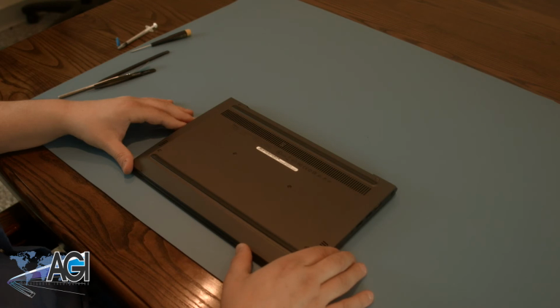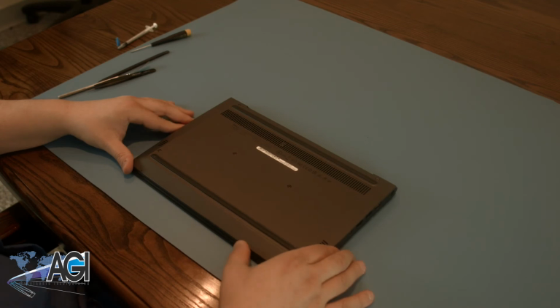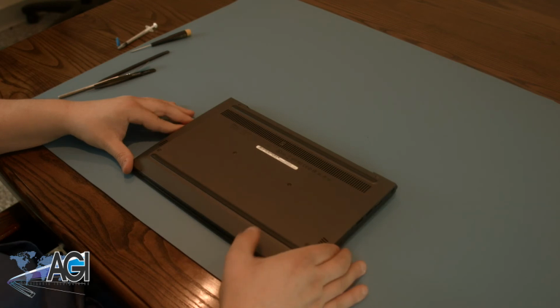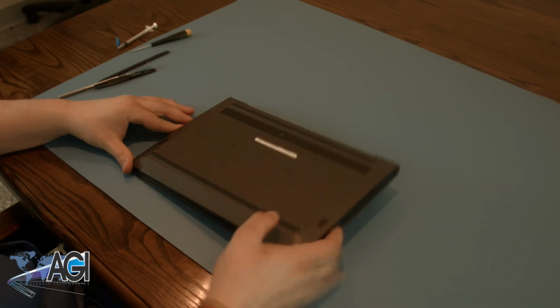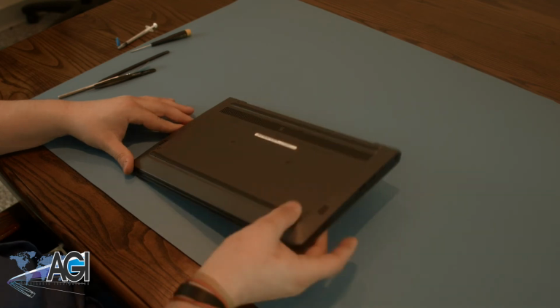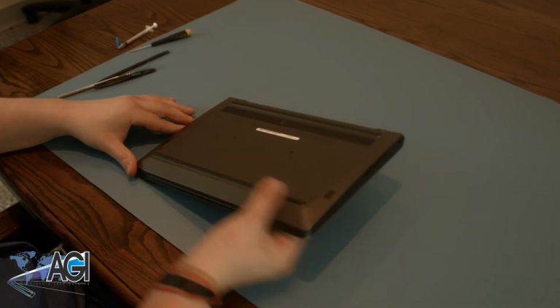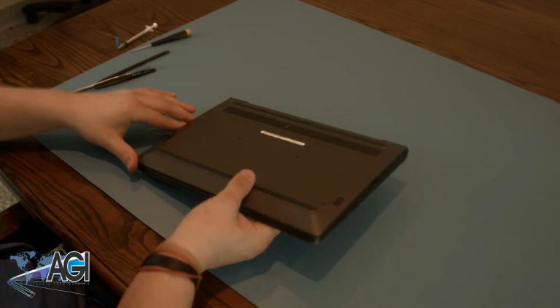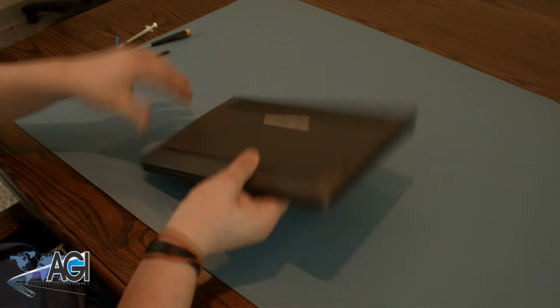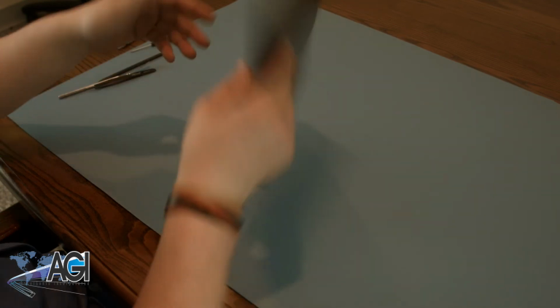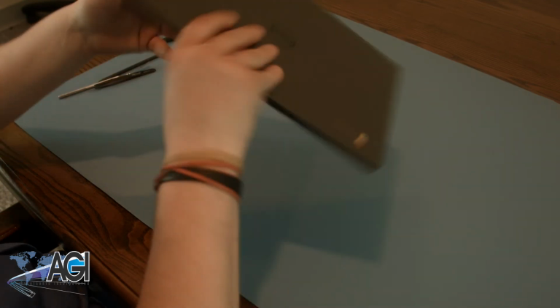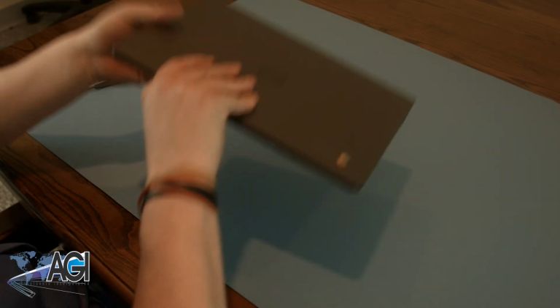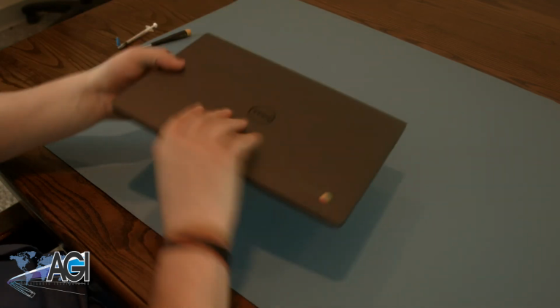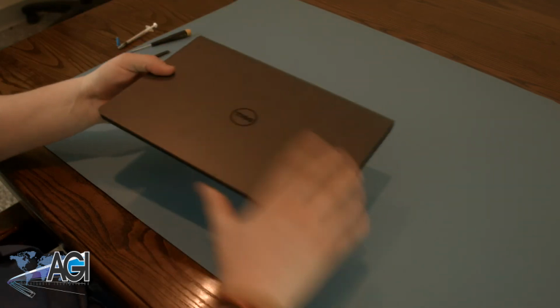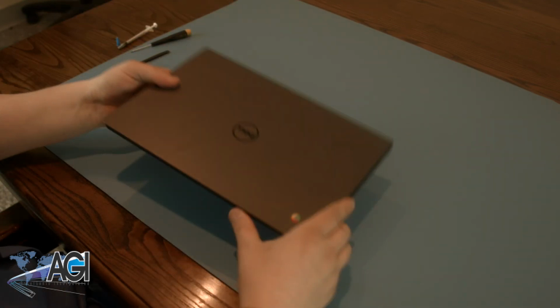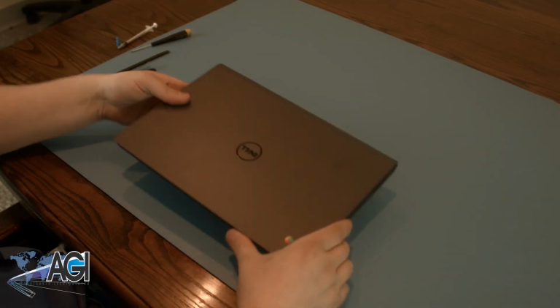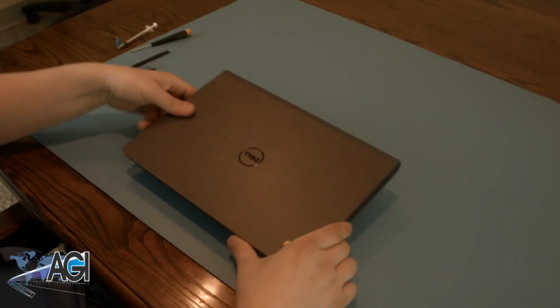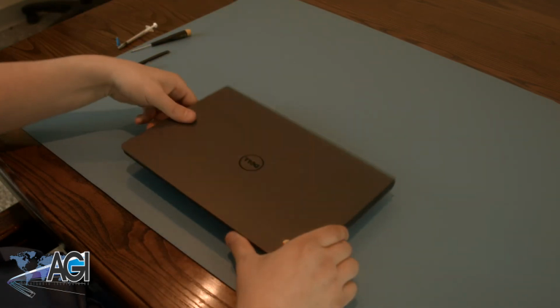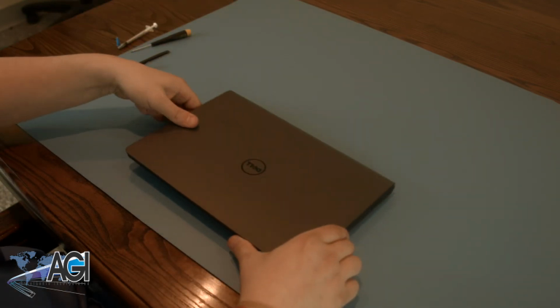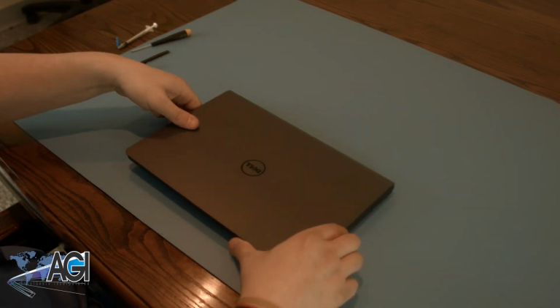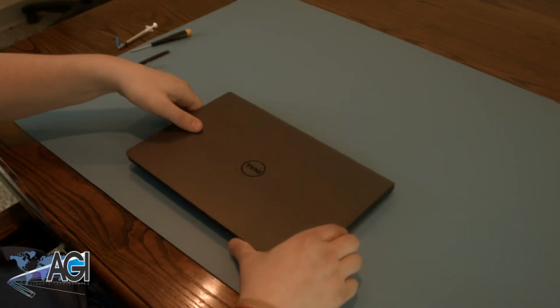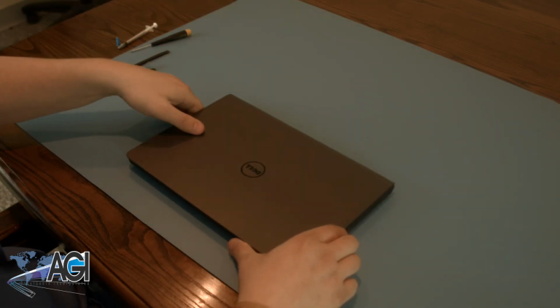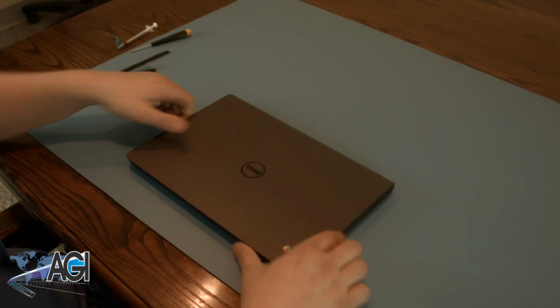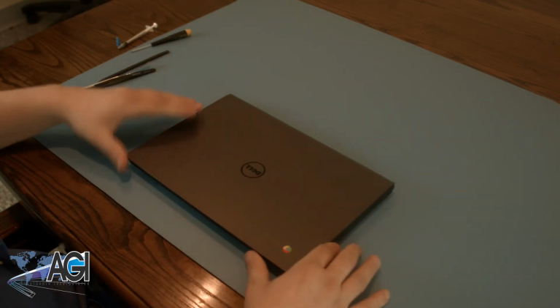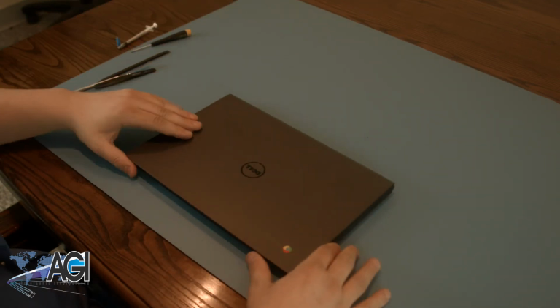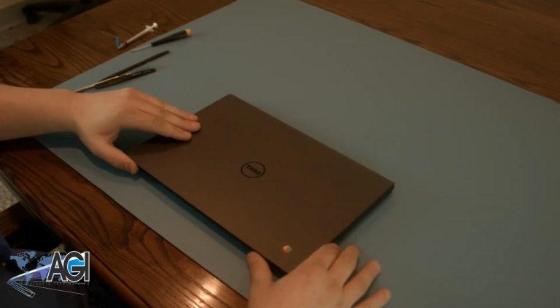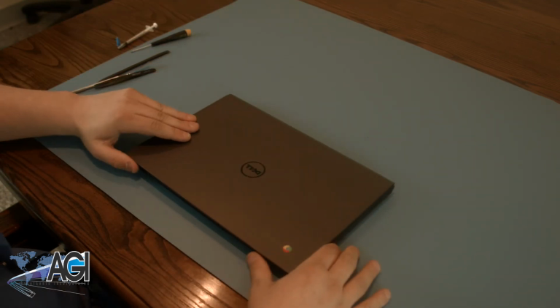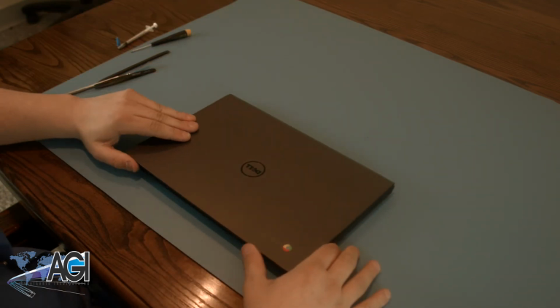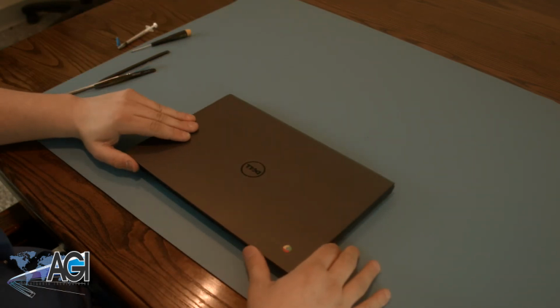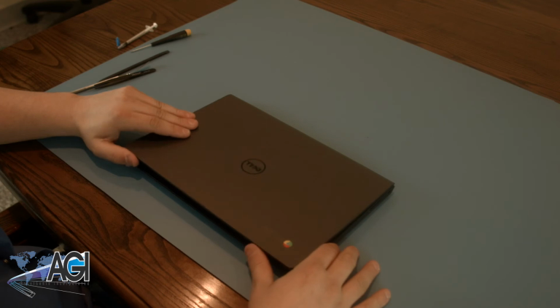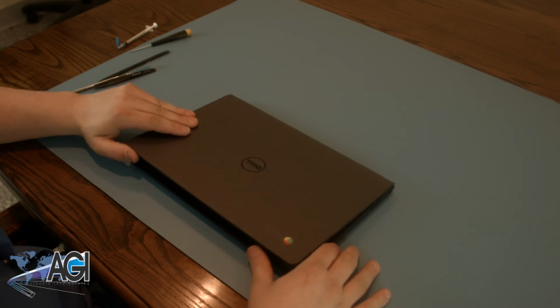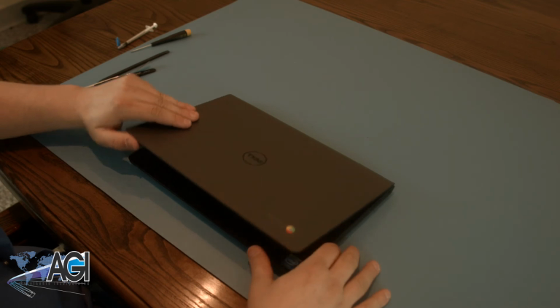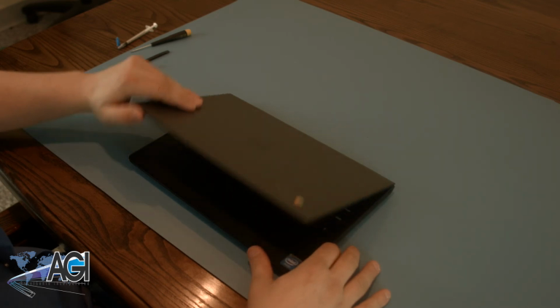You have now successfully replaced the LCD in your Dell 11-inch Chromebook. Good job.